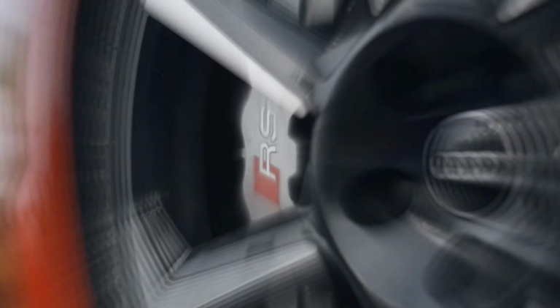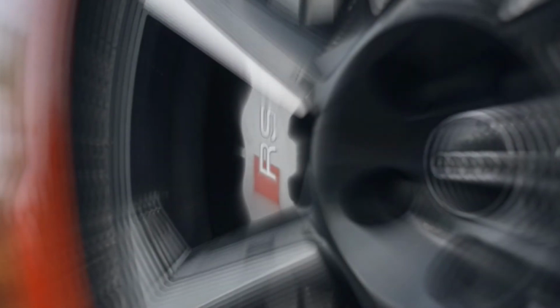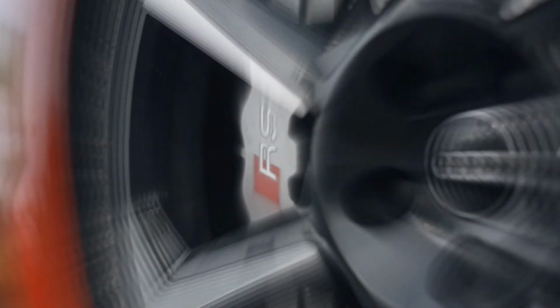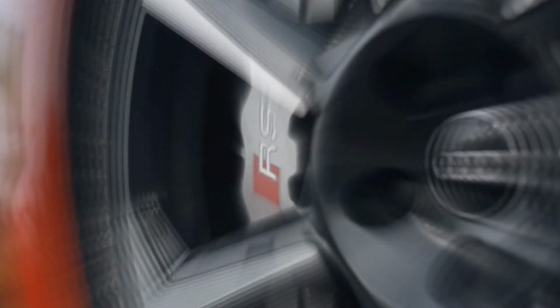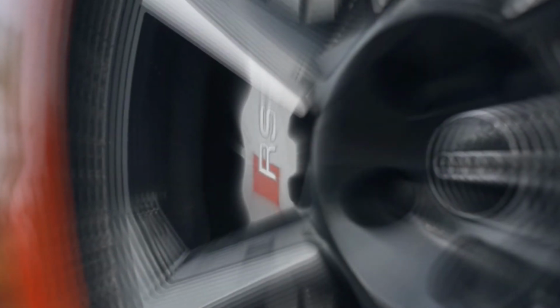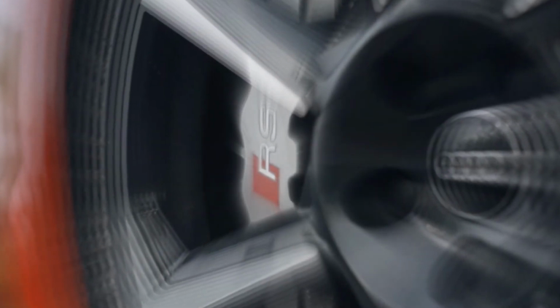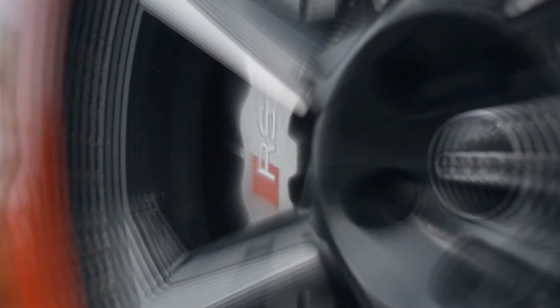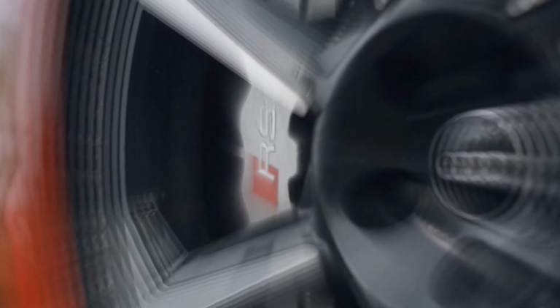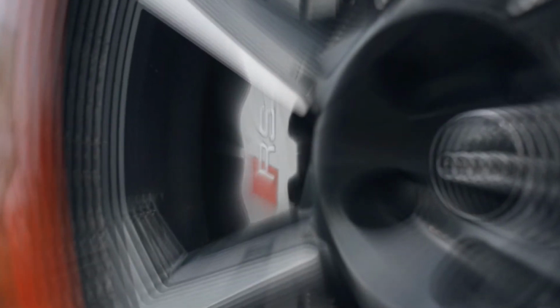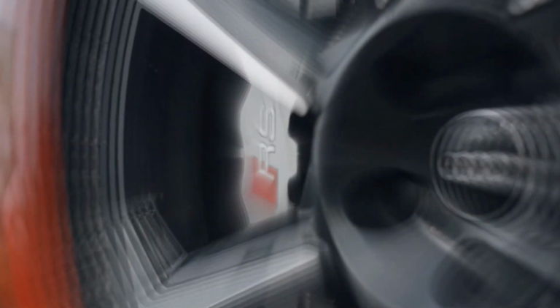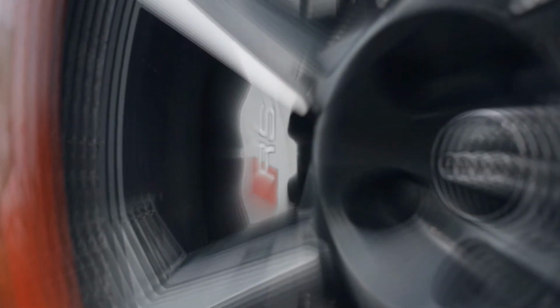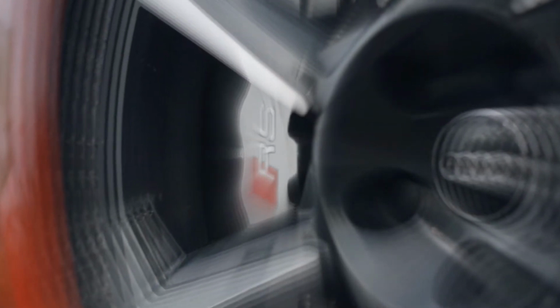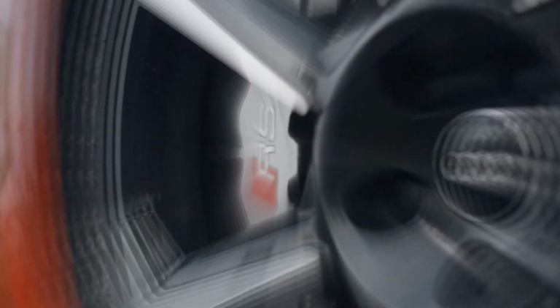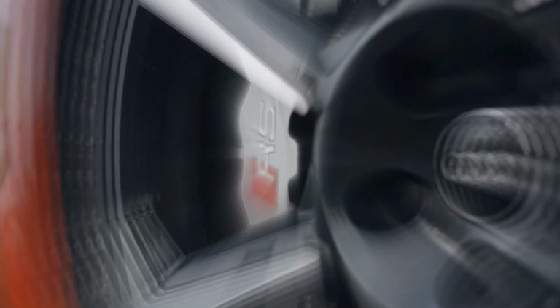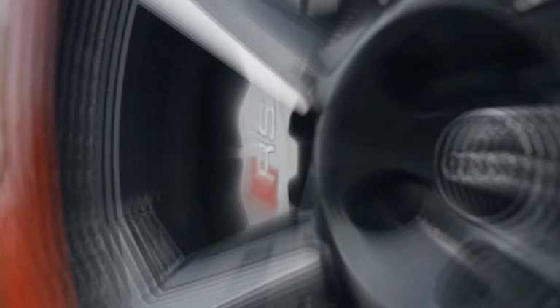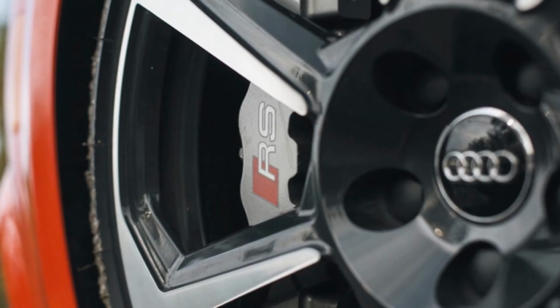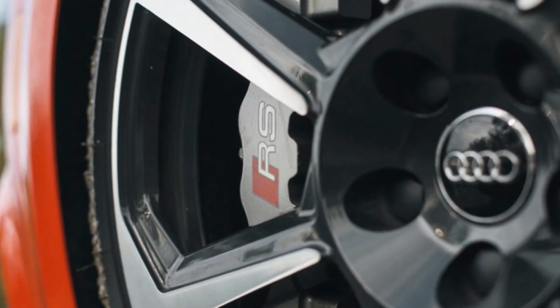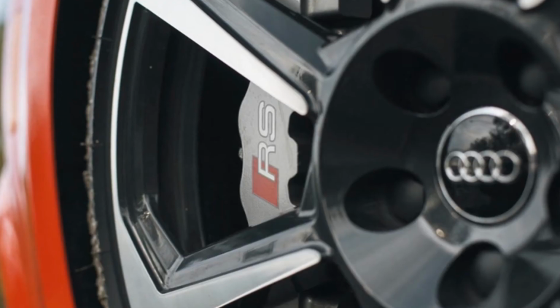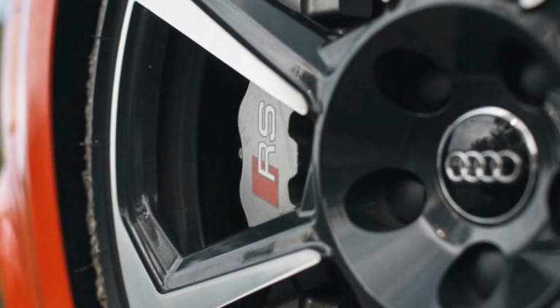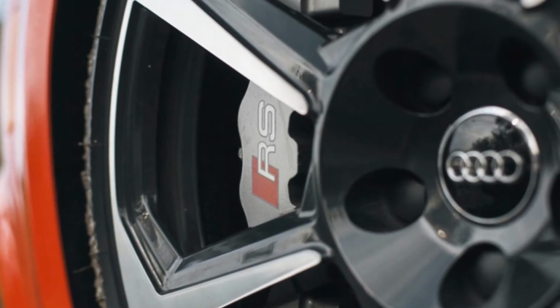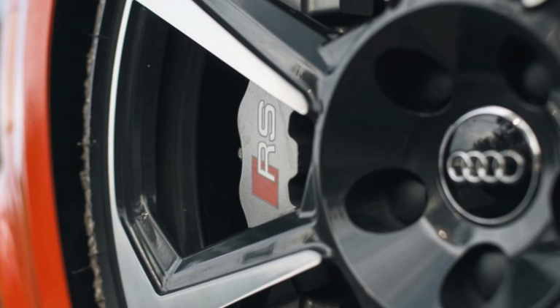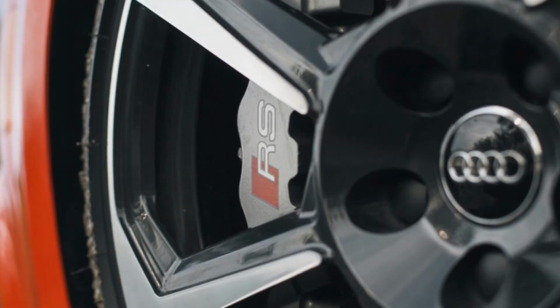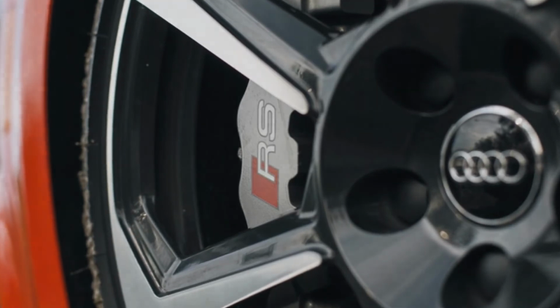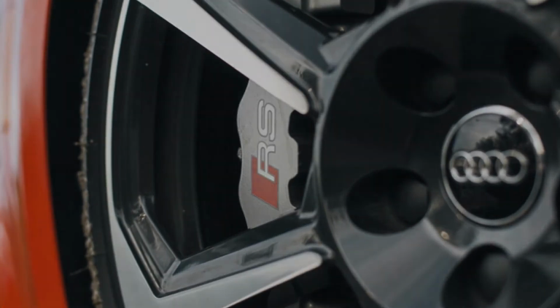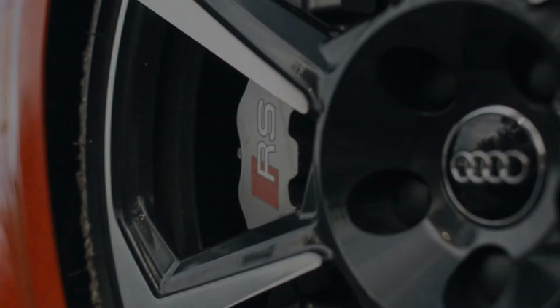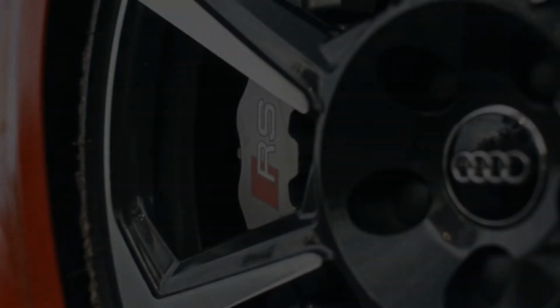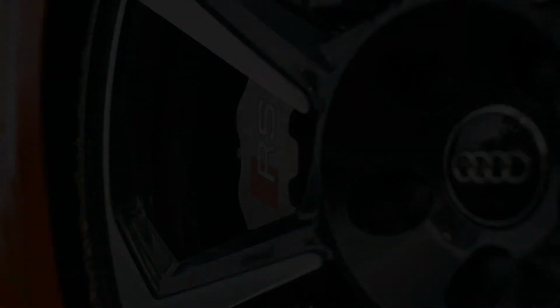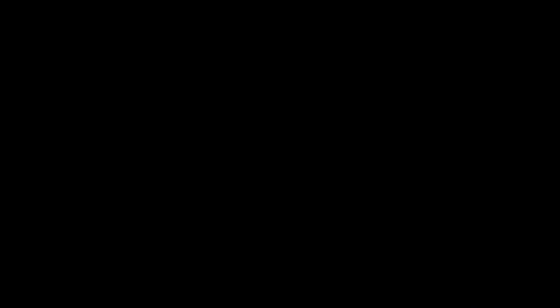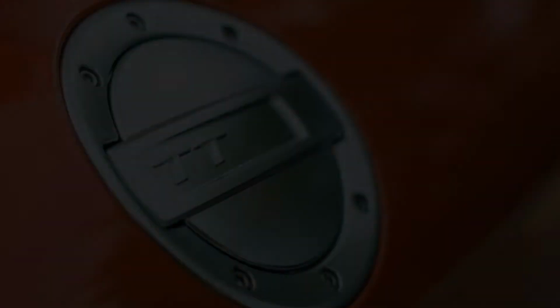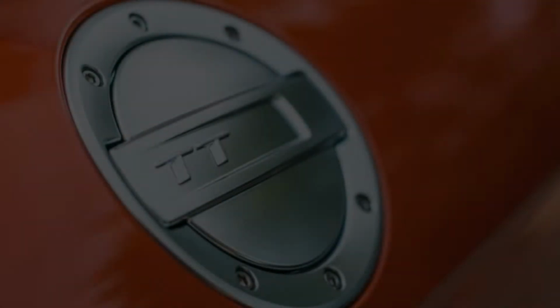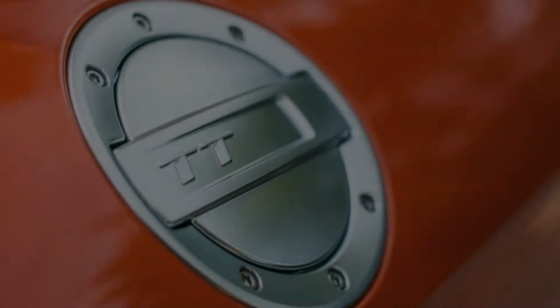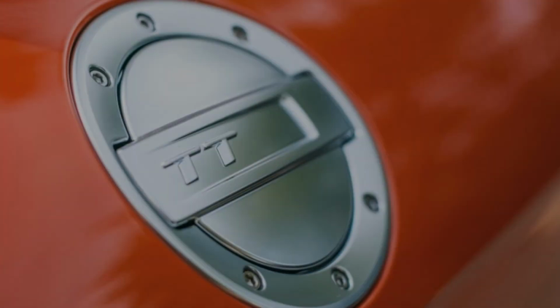Raw performance numbers put the TT RS ahead of the Porsche 718 Cayman S, the BMW M2, and even the old Cayman GT4.